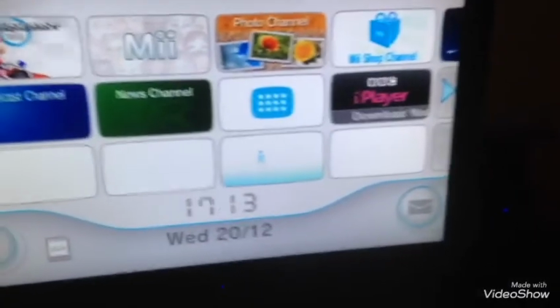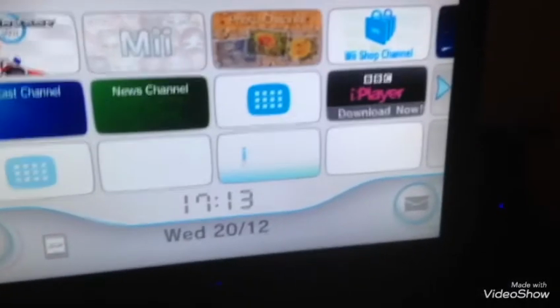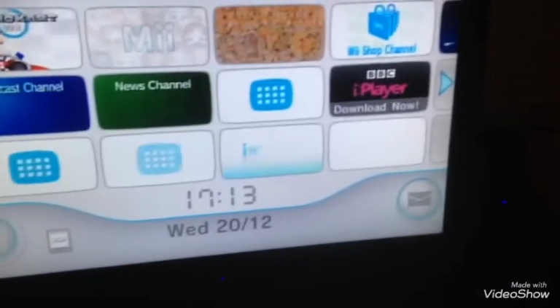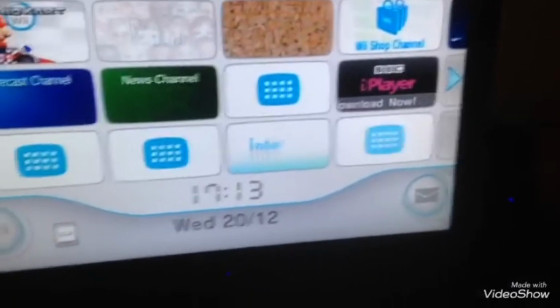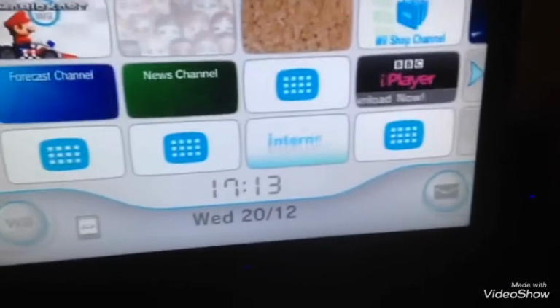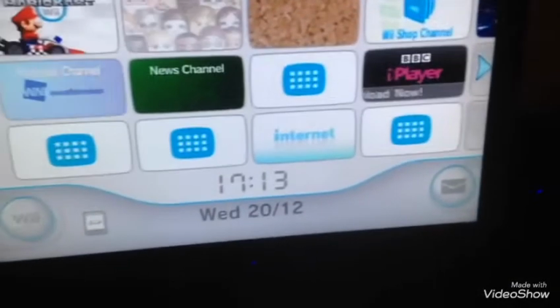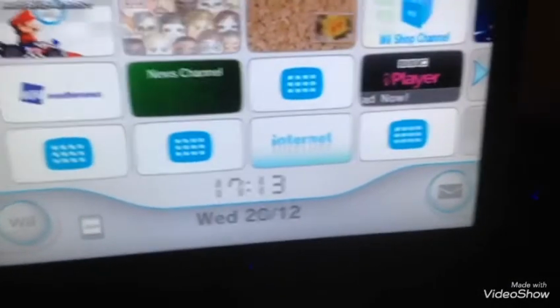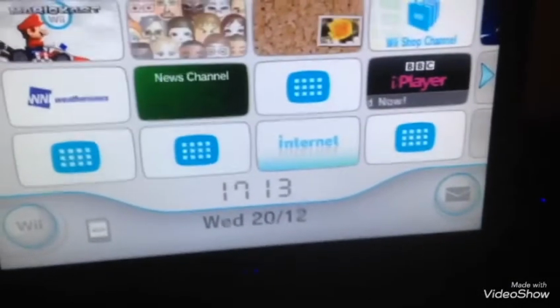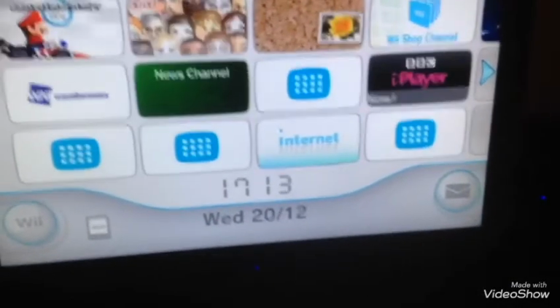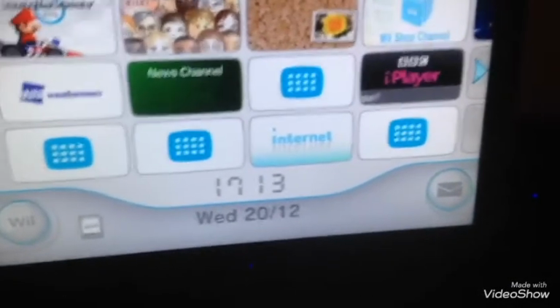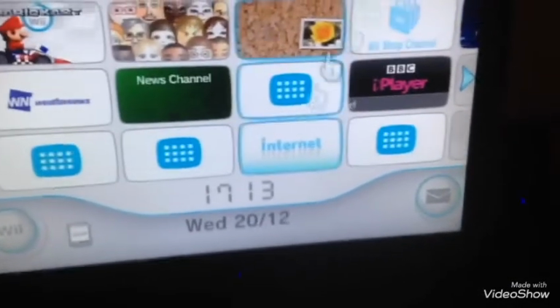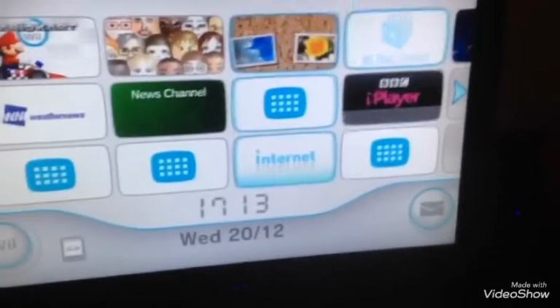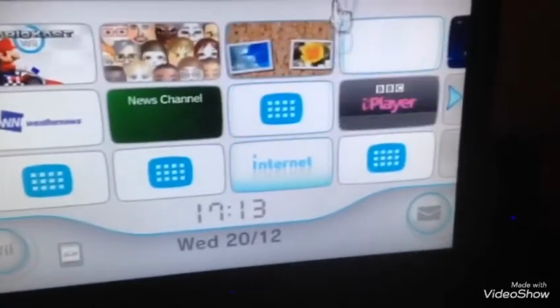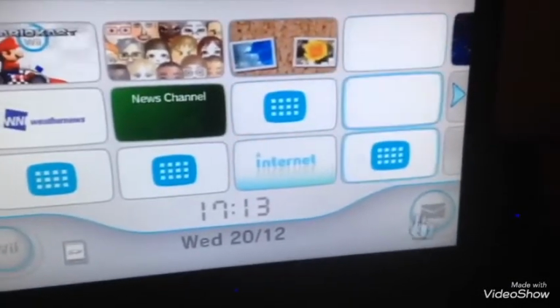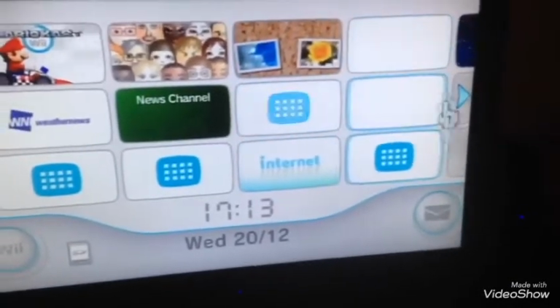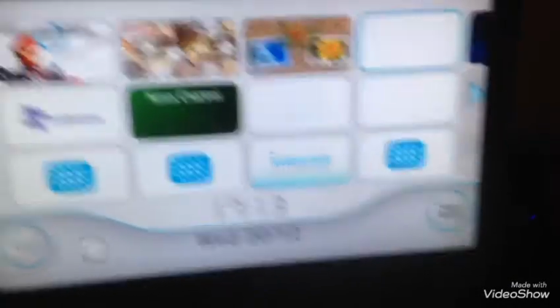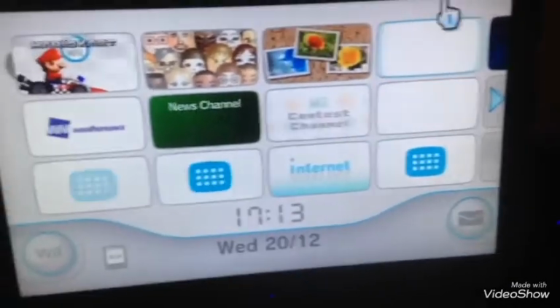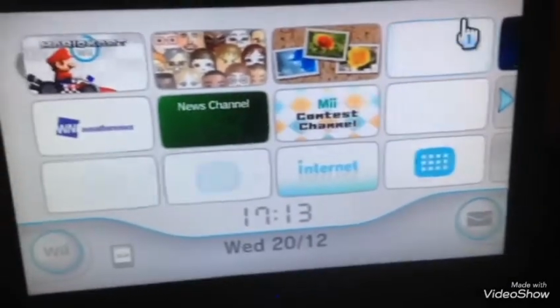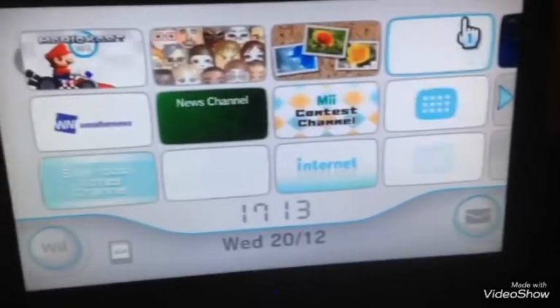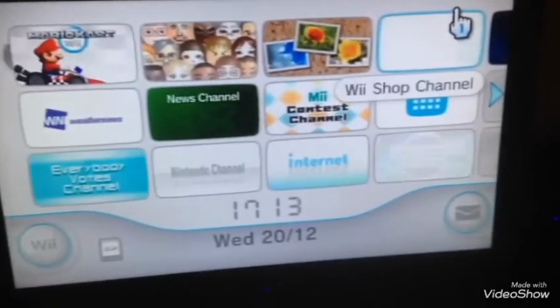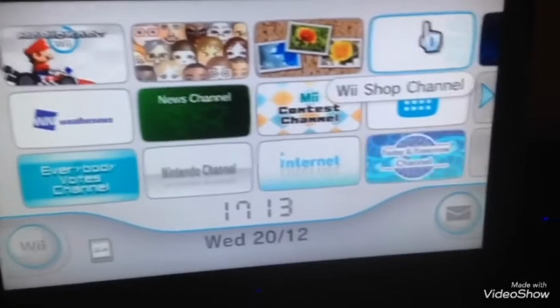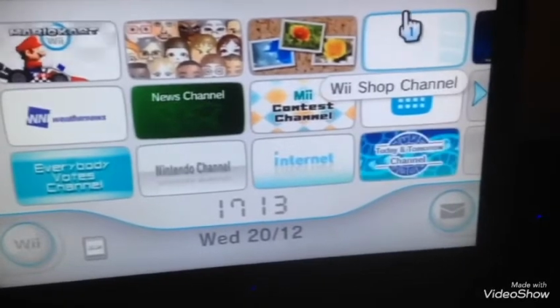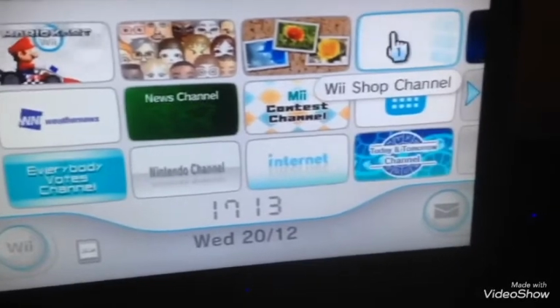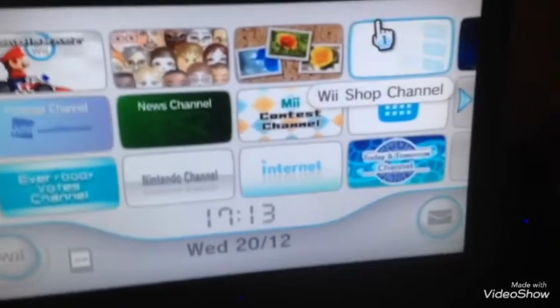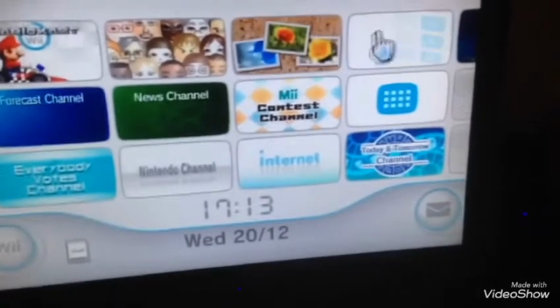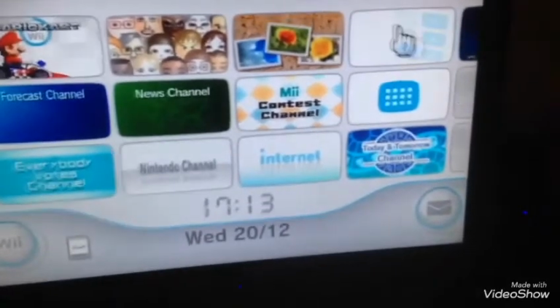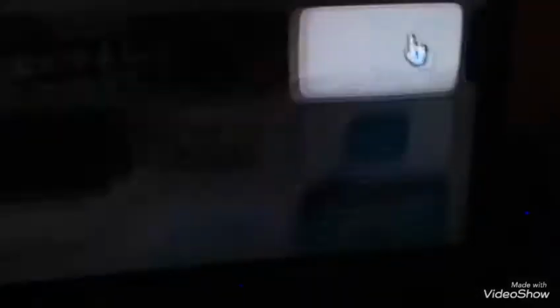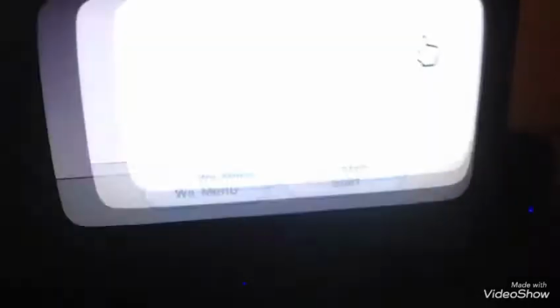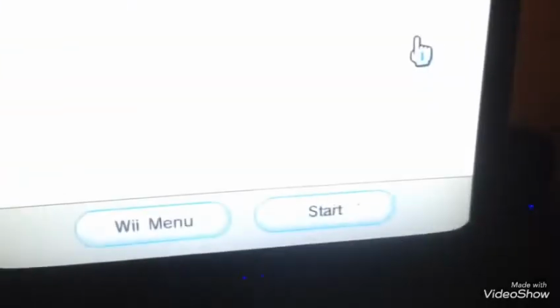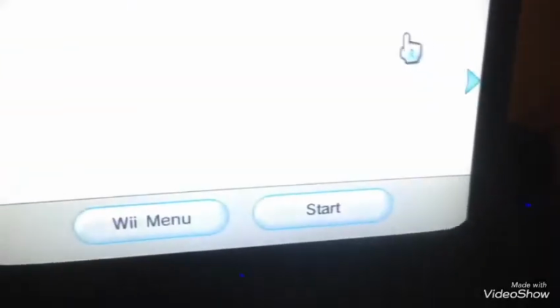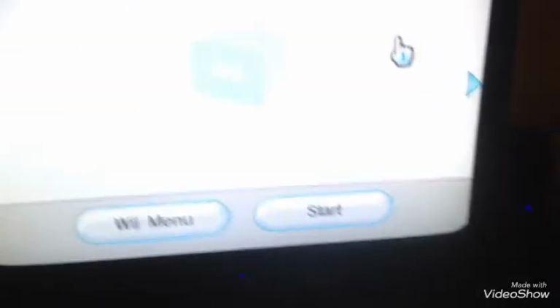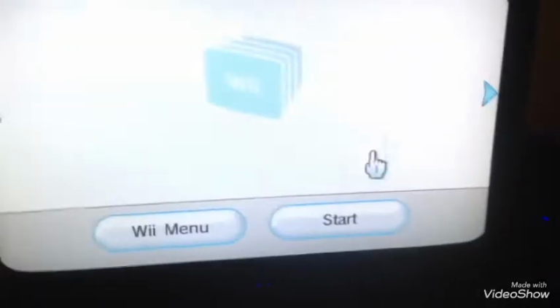So first, you need to have the internet channel. If you don't have it, you're going to have to go into the Wii Shop.